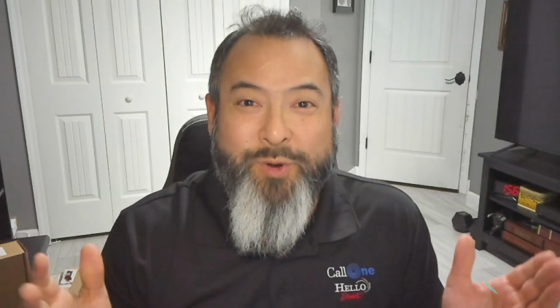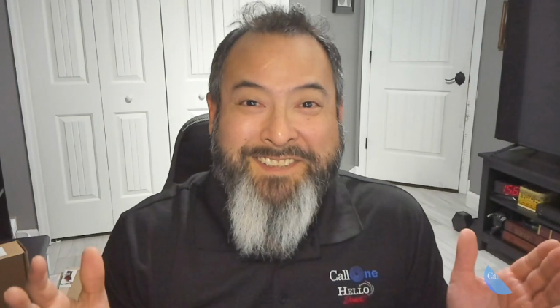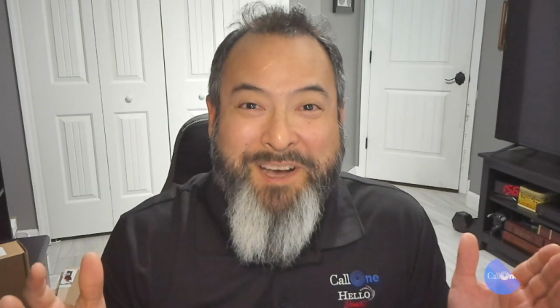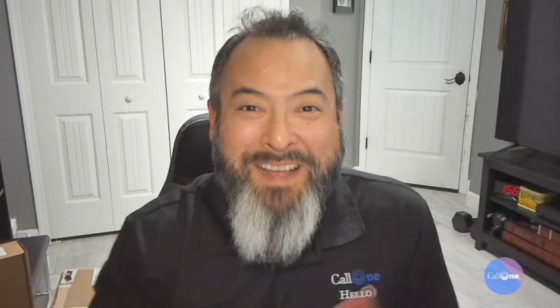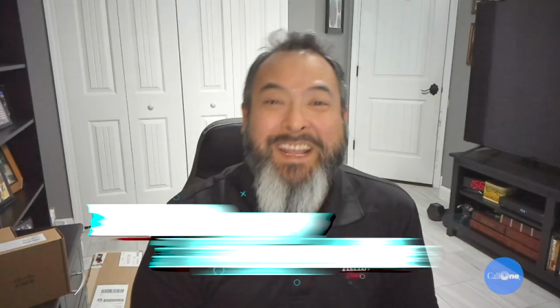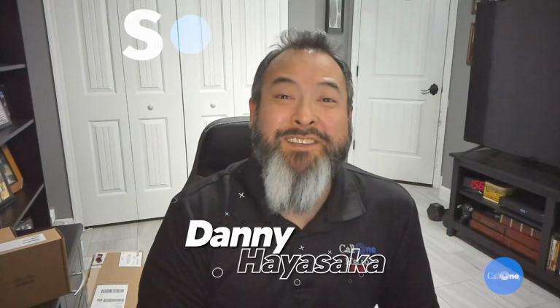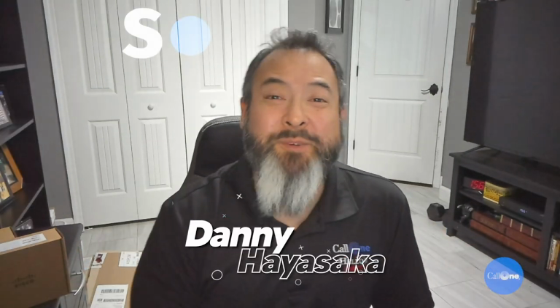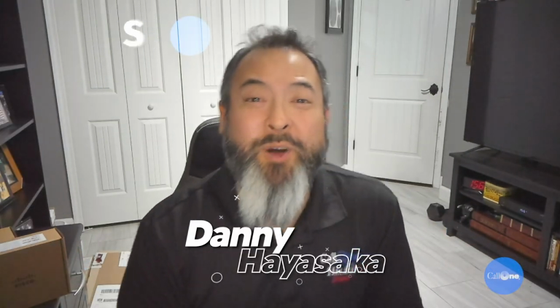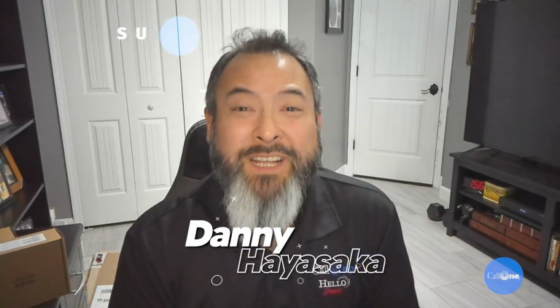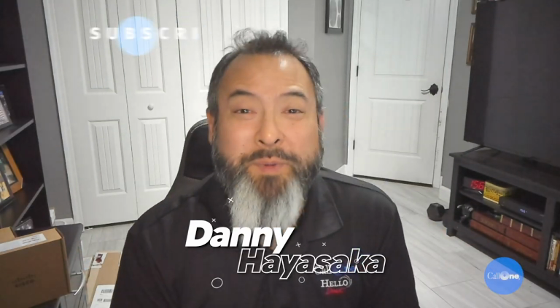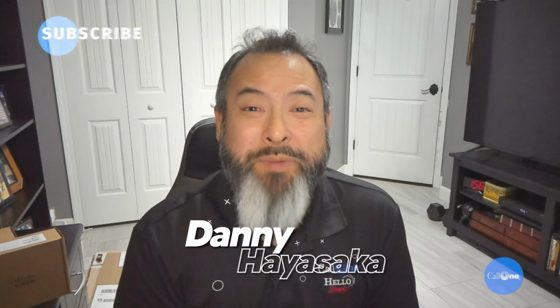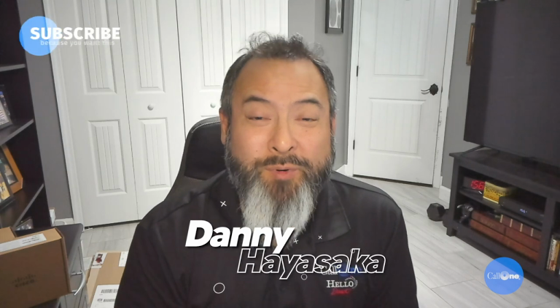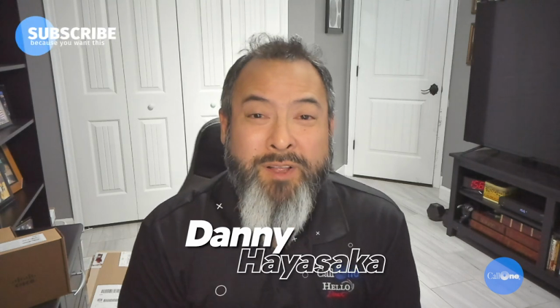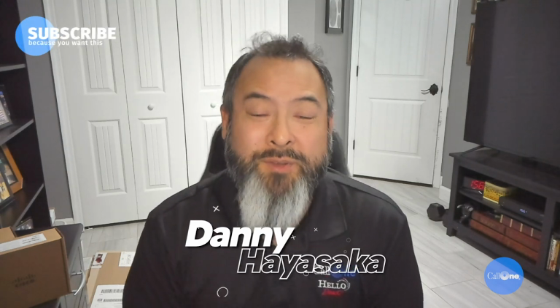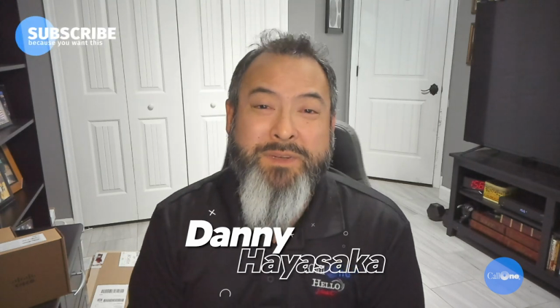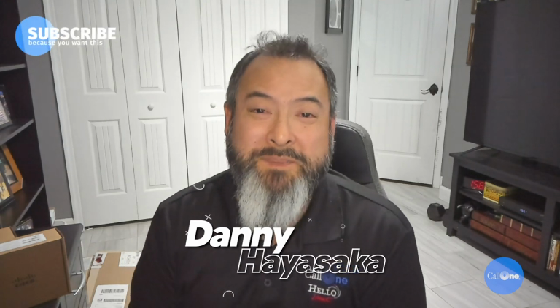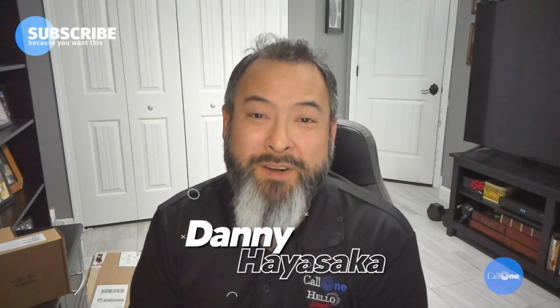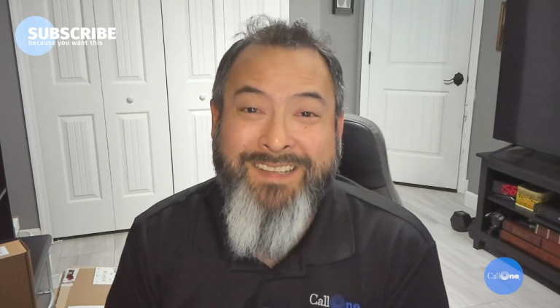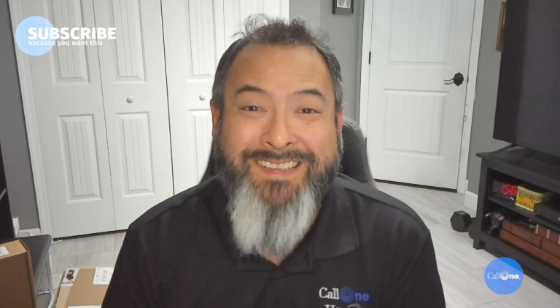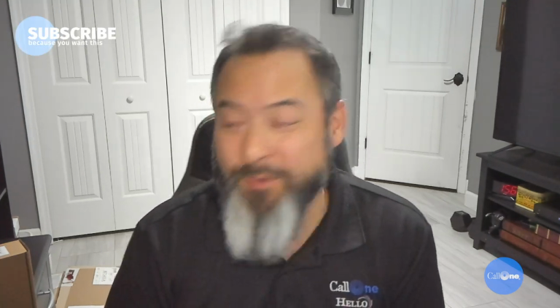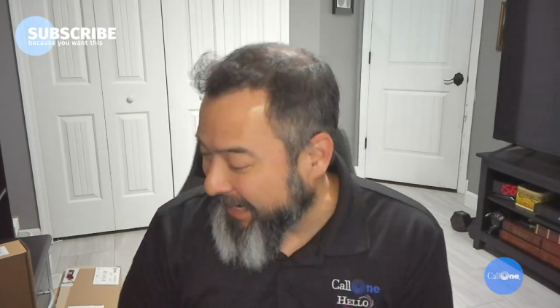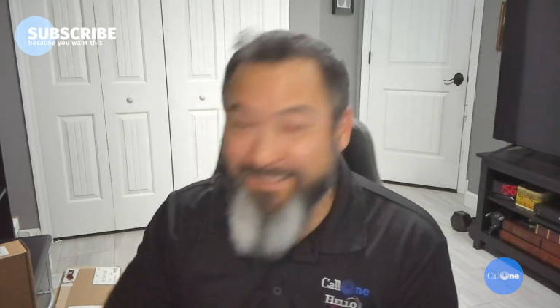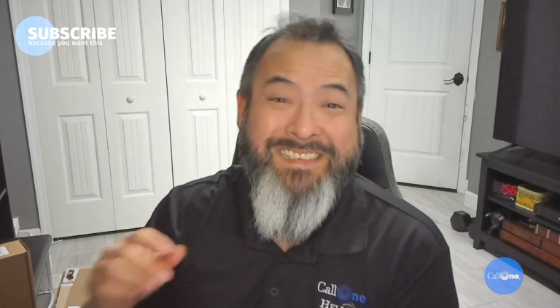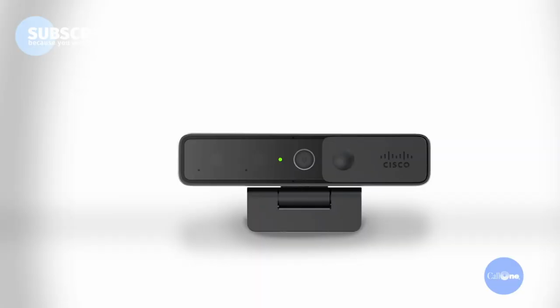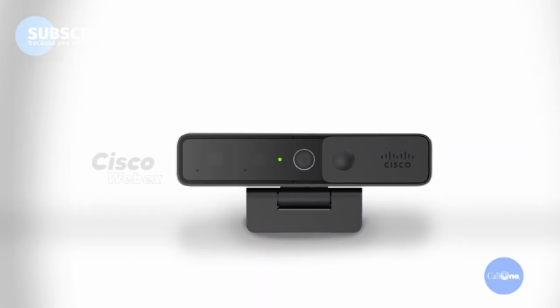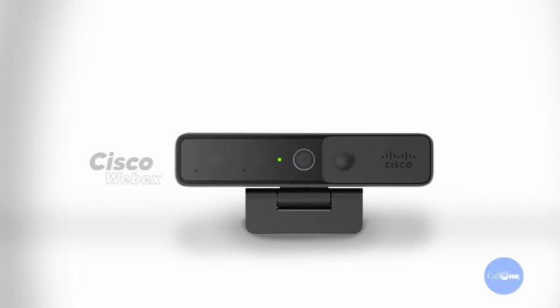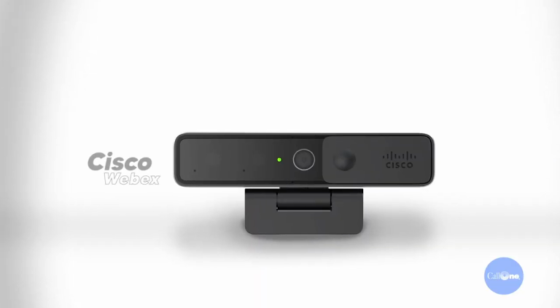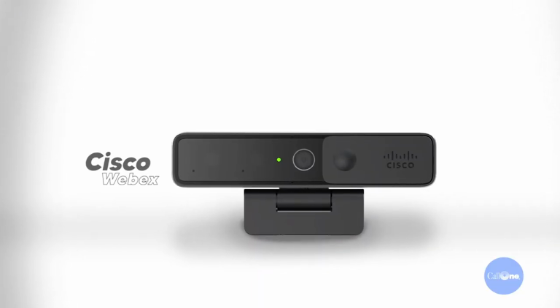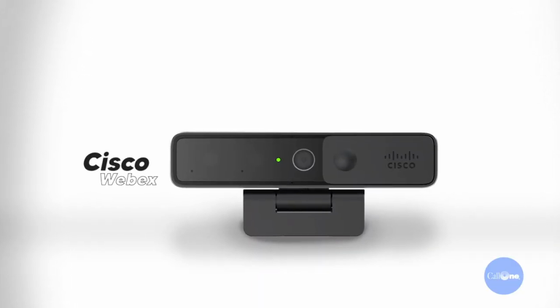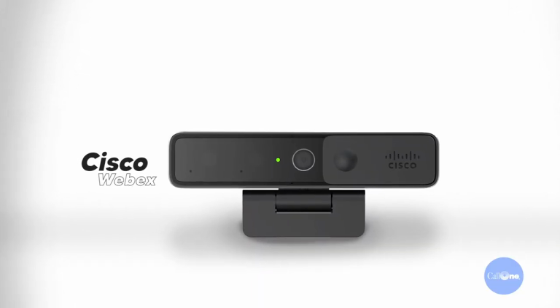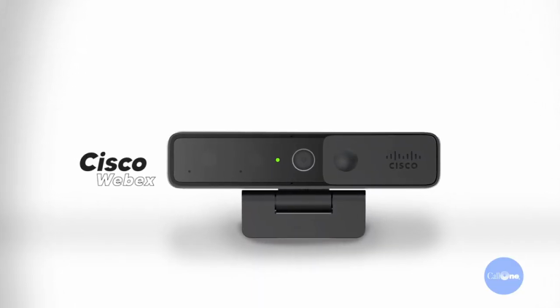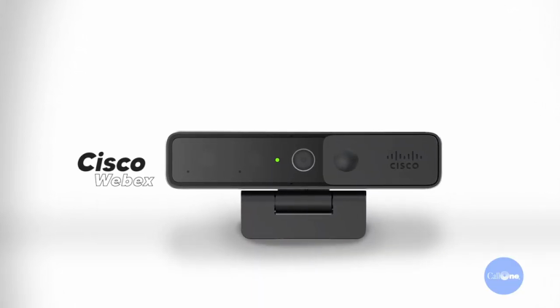What's up? Danny Hayasaki with Call One Ink, helping people do their business better. Today we have the Cisco WebEx desk camera.